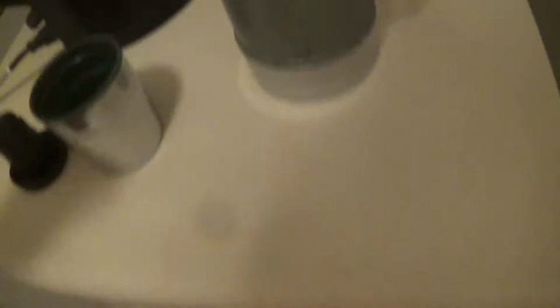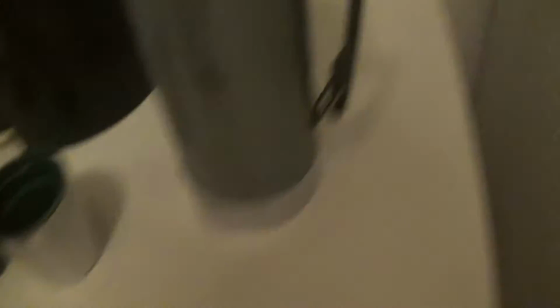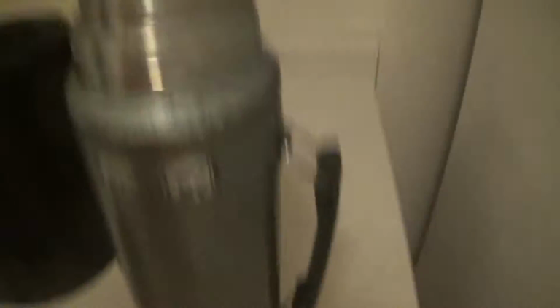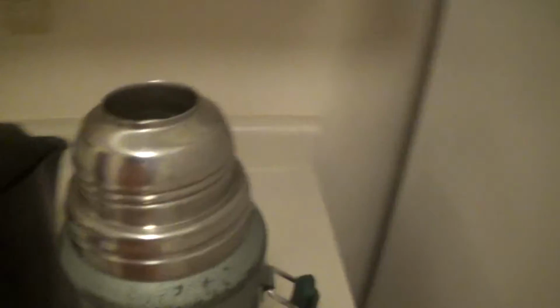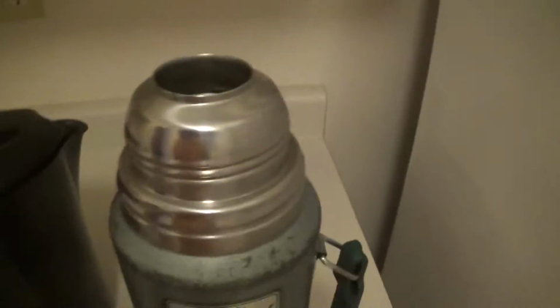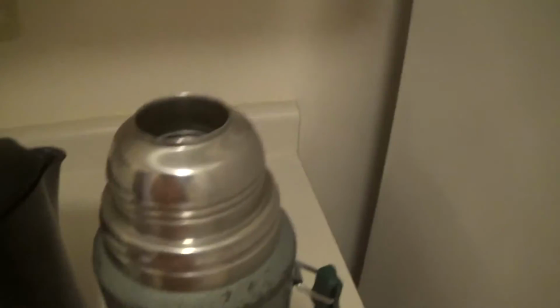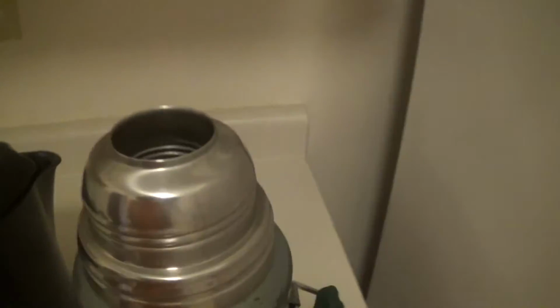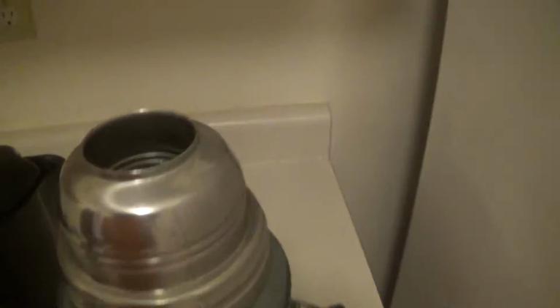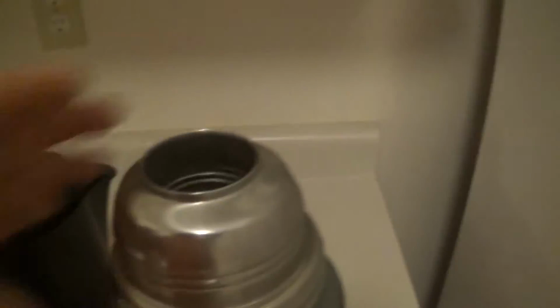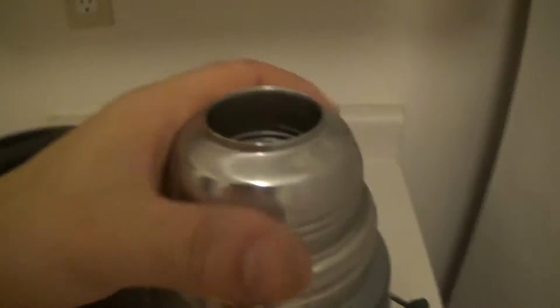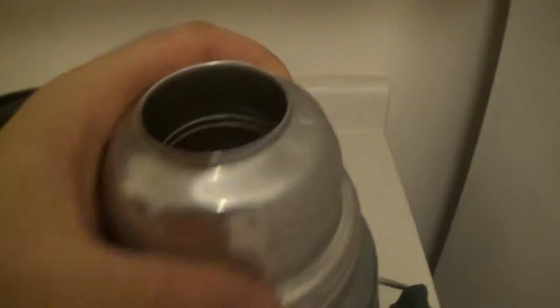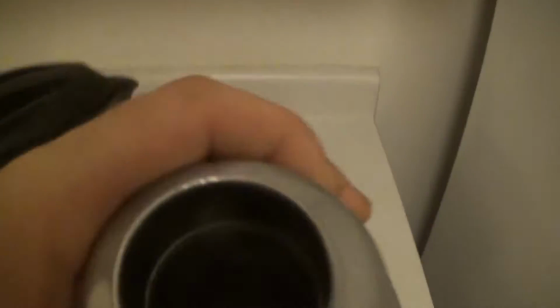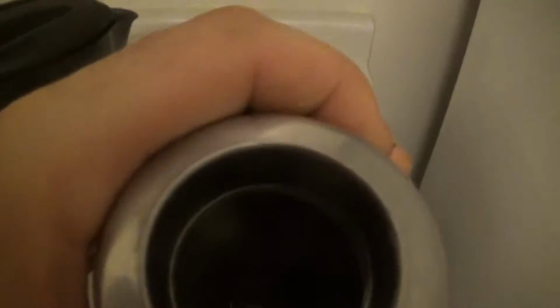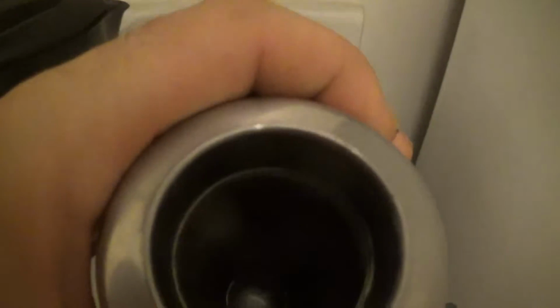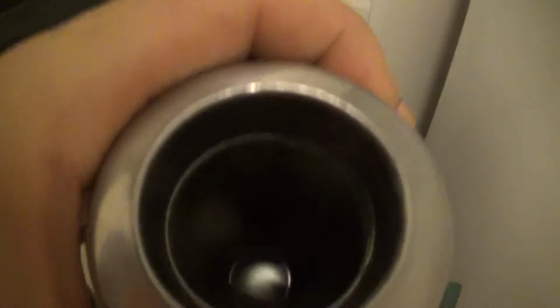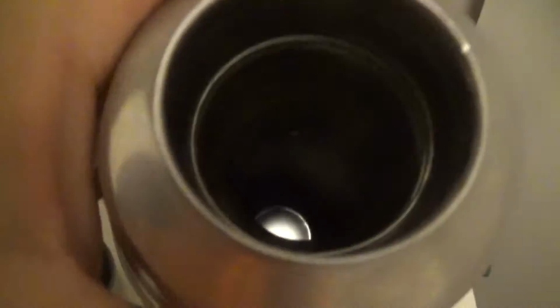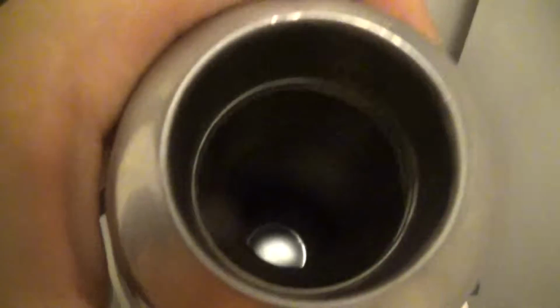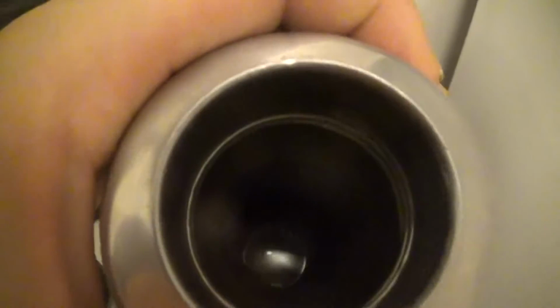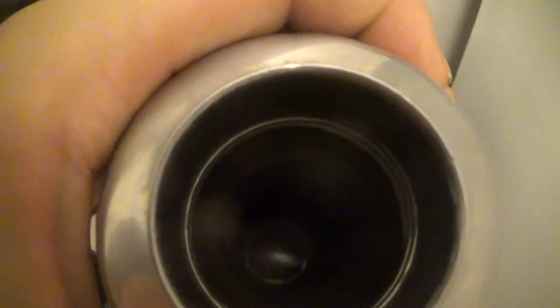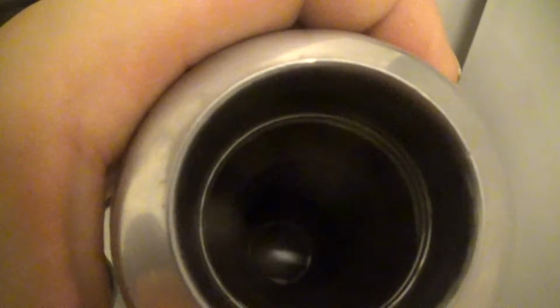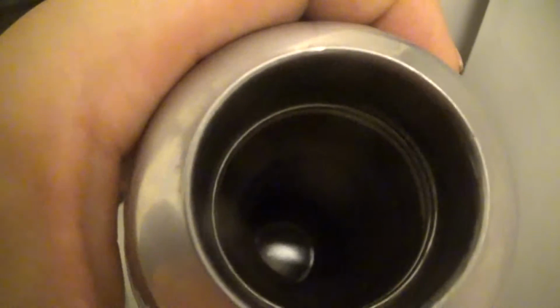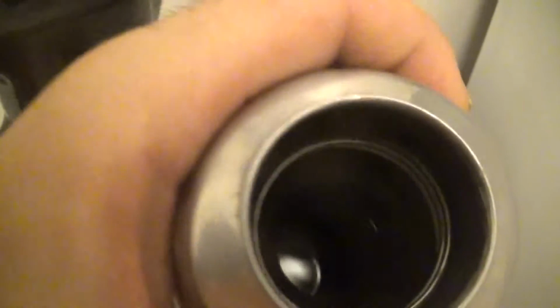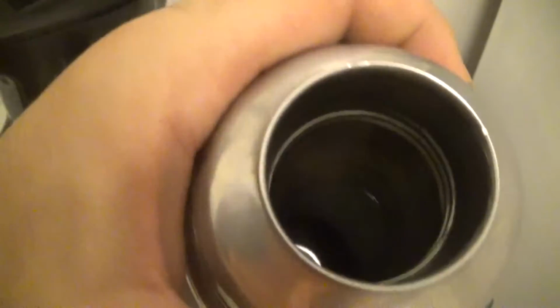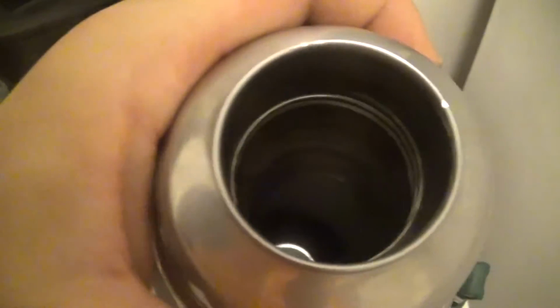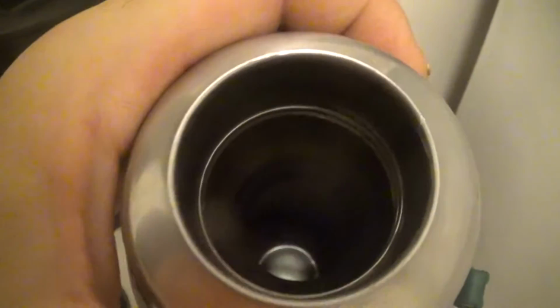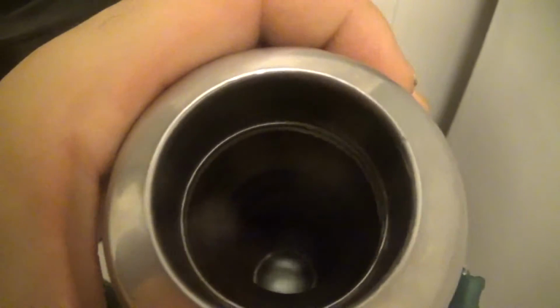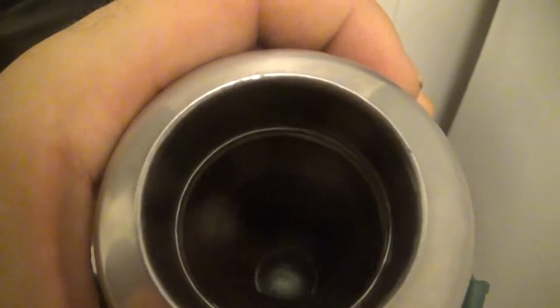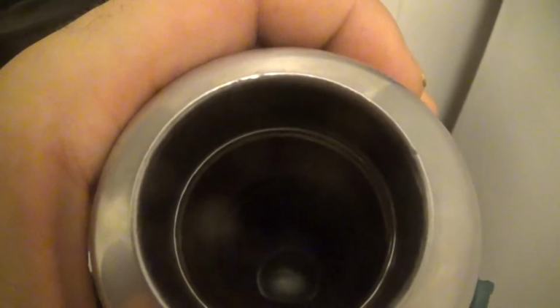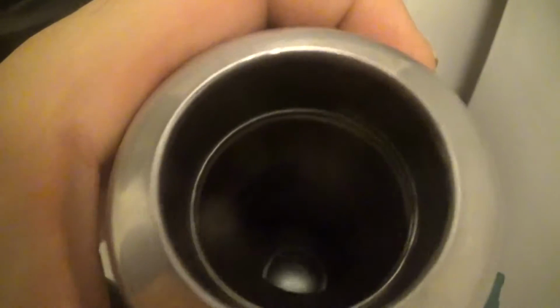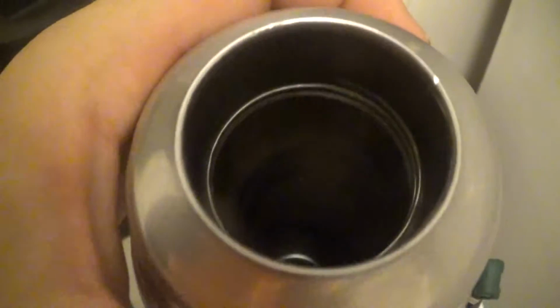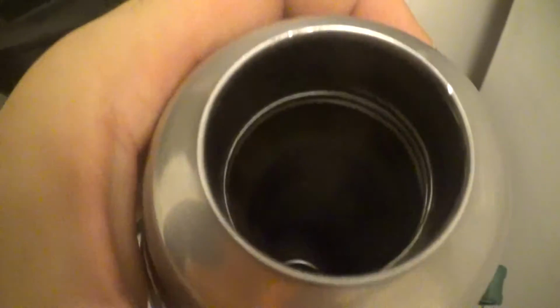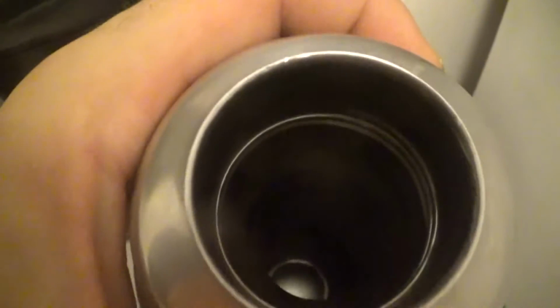Remember, heat the thermos for 15 minutes. Preview all your deals.